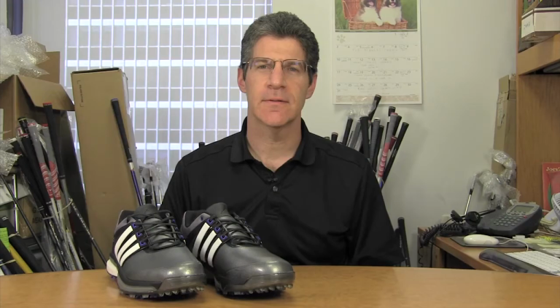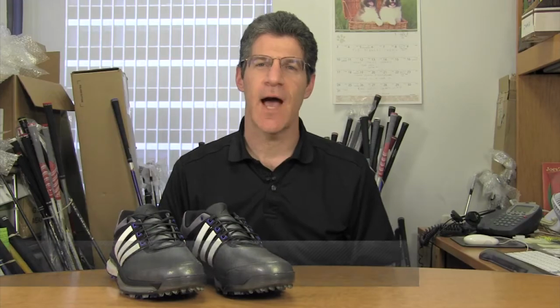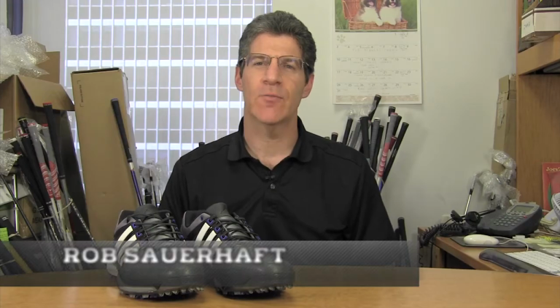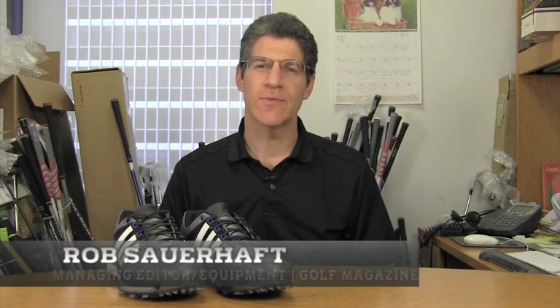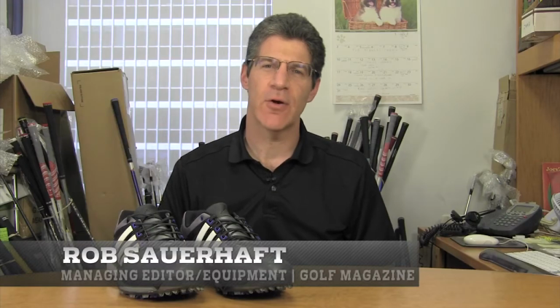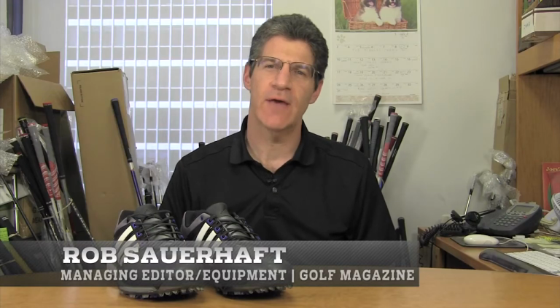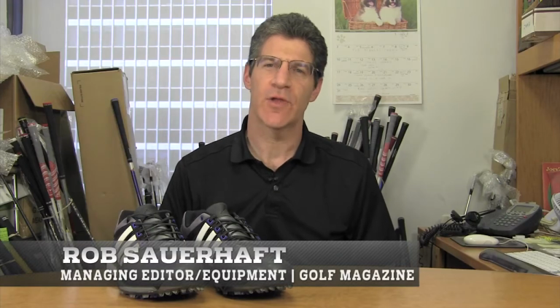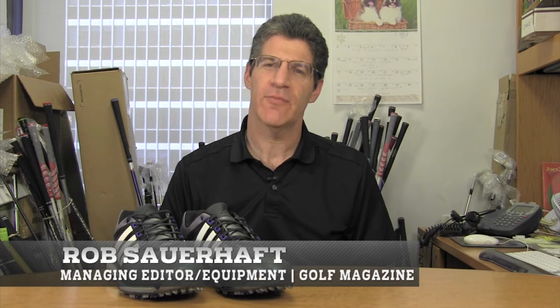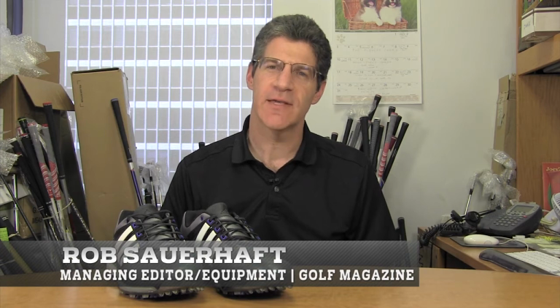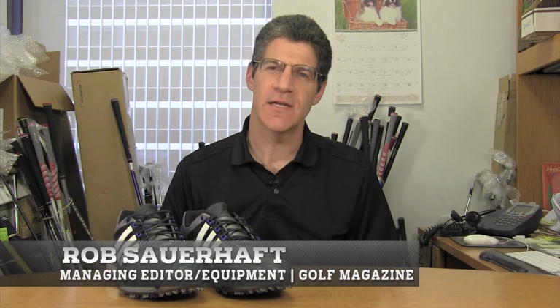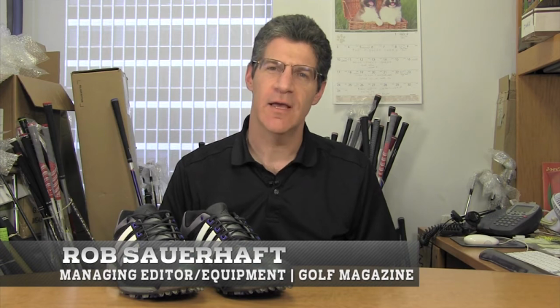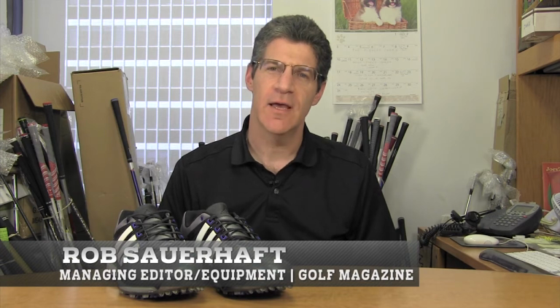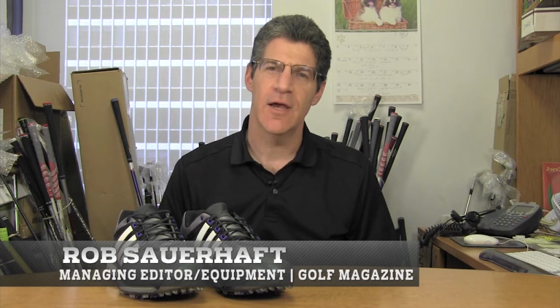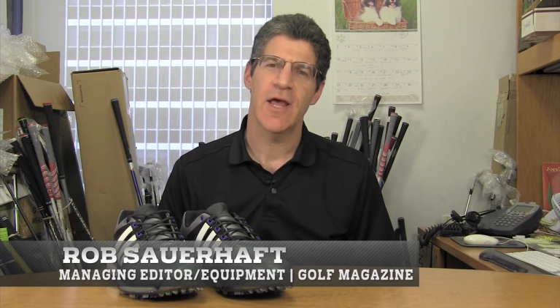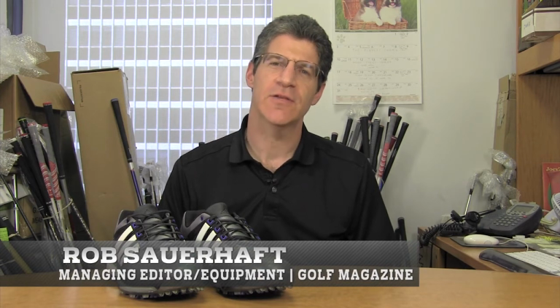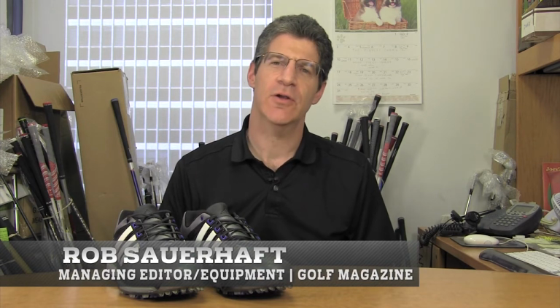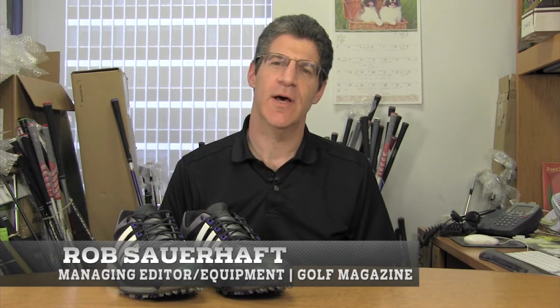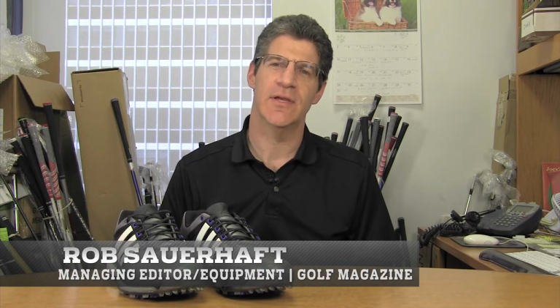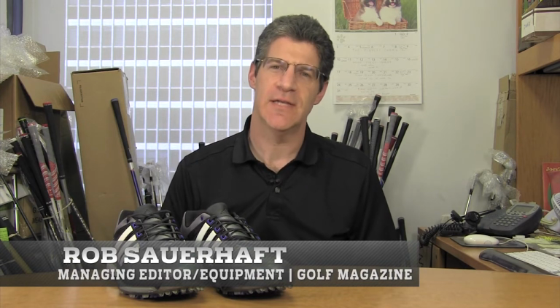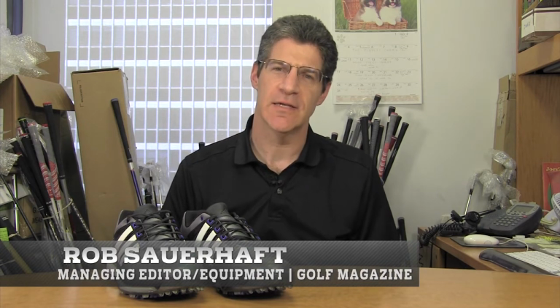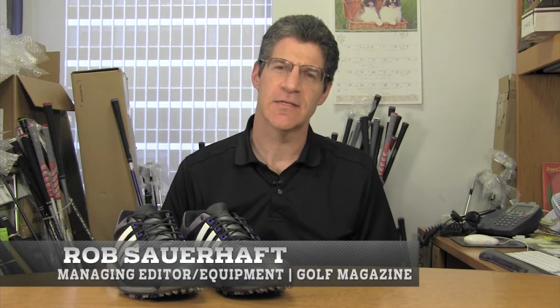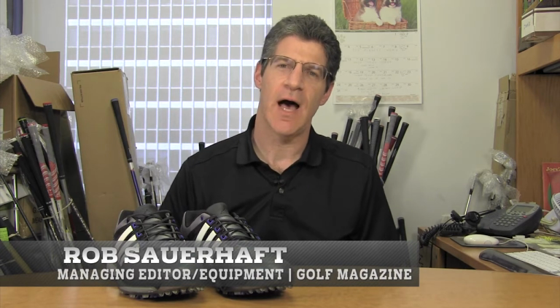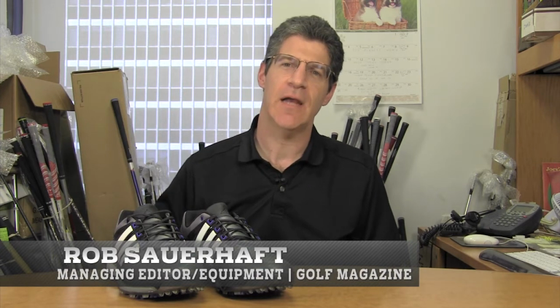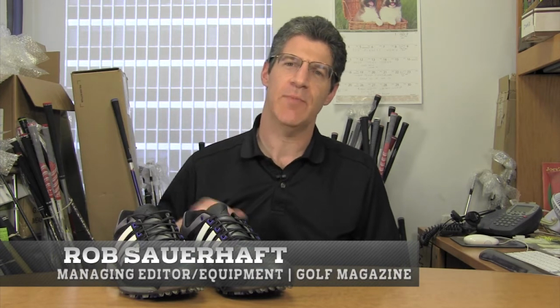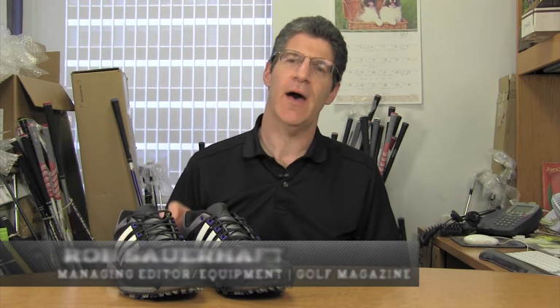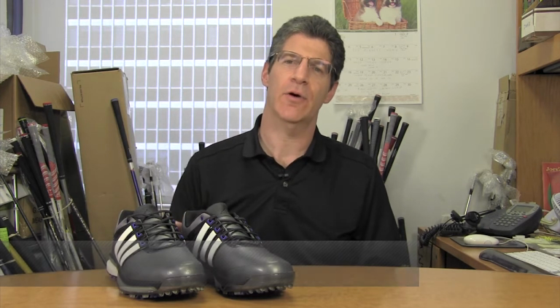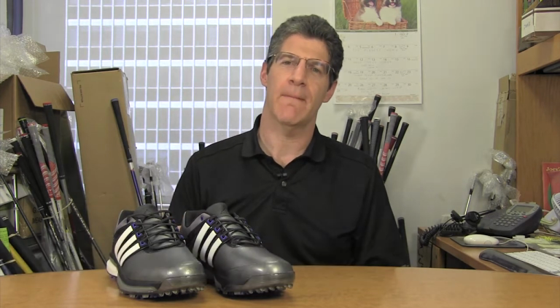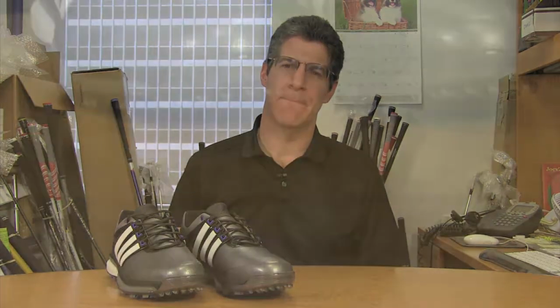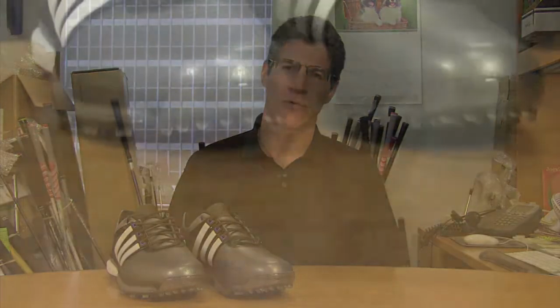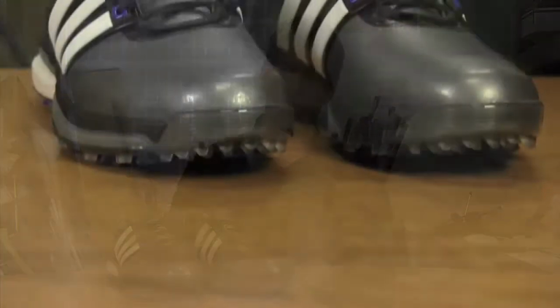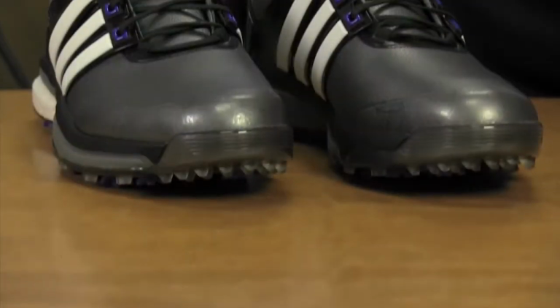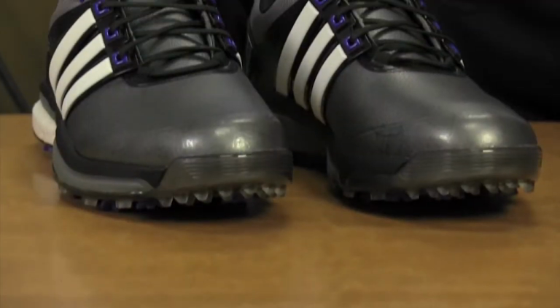Hi, I'm Rob Sauerhaf from Golf Magazine, here today to talk to you about the Adidas Adipower Boost shoe.